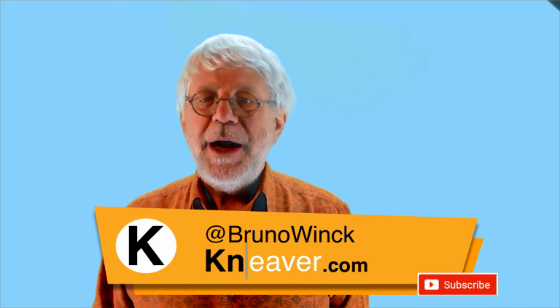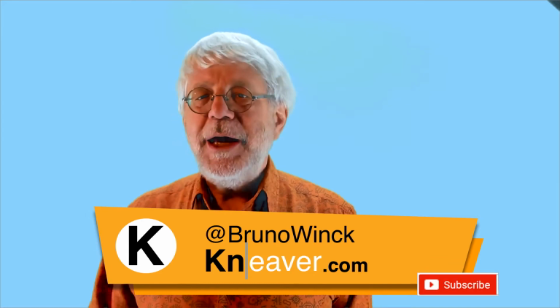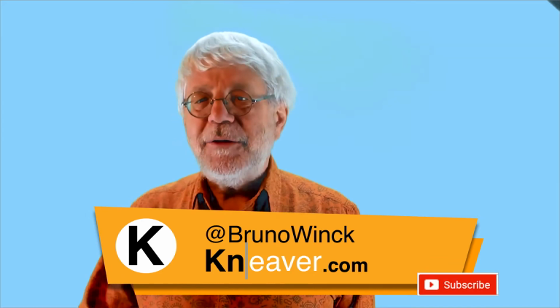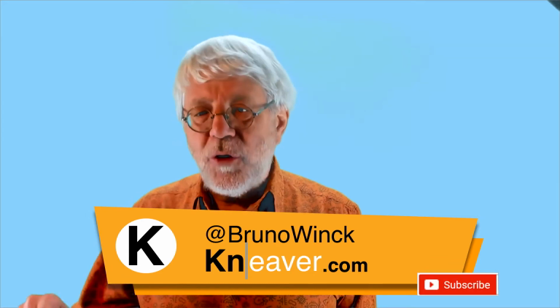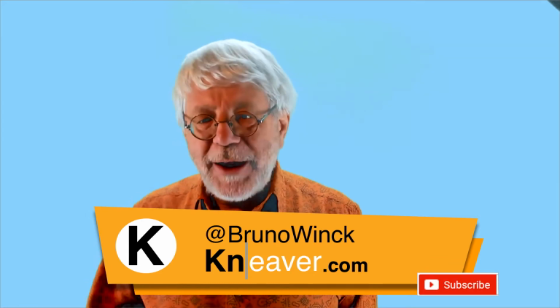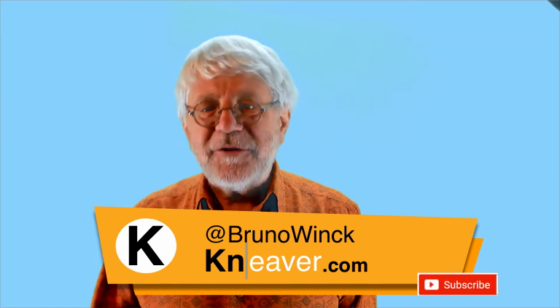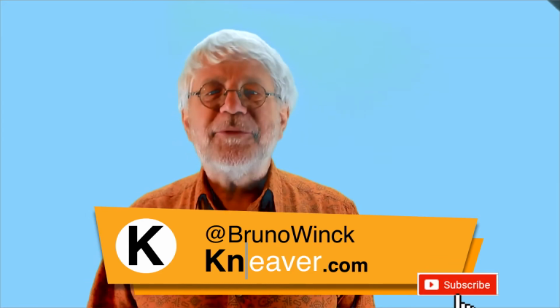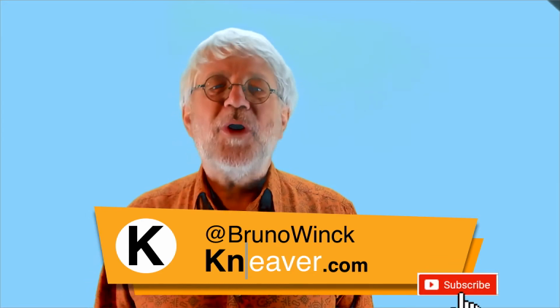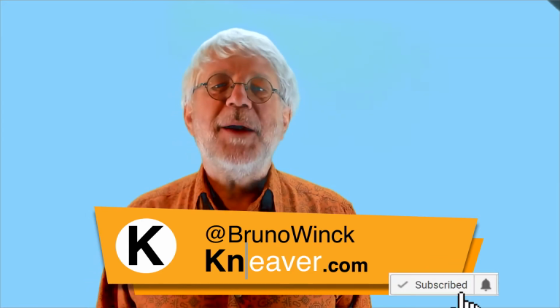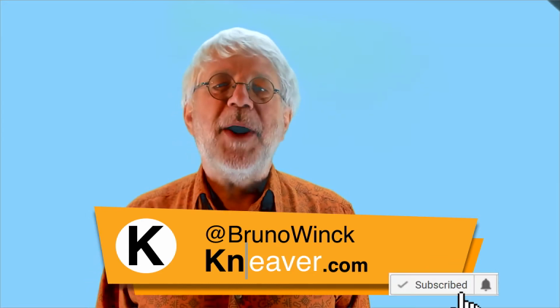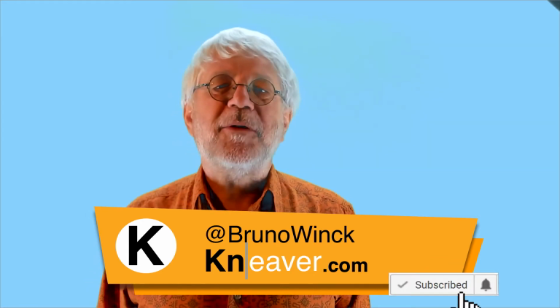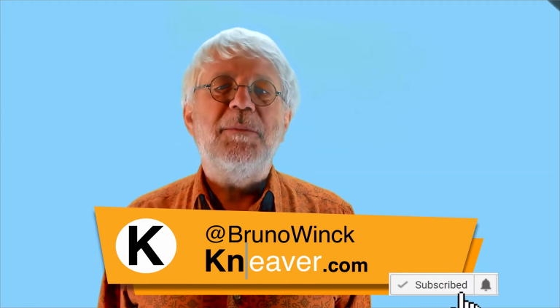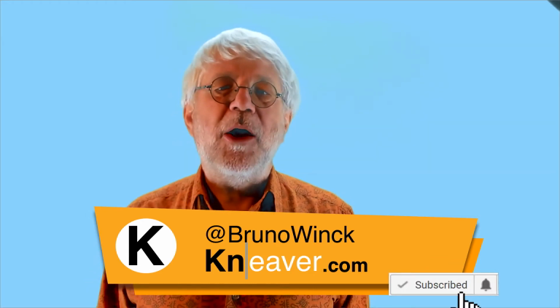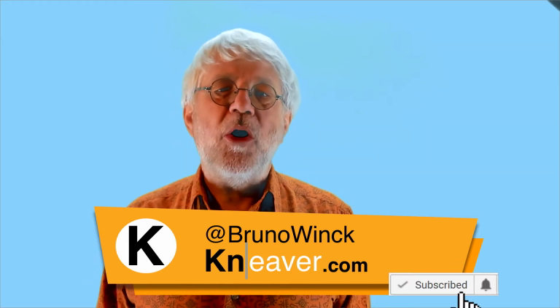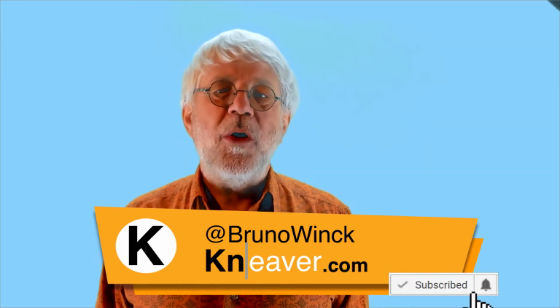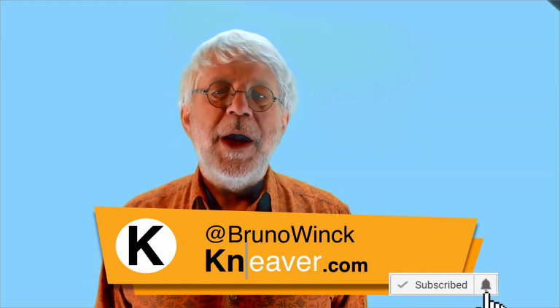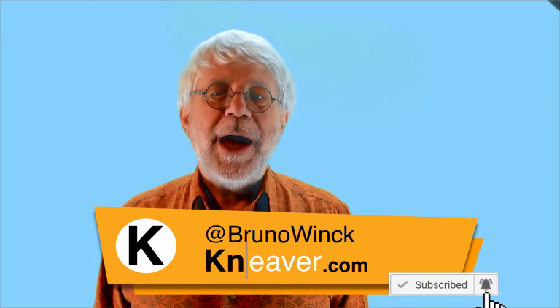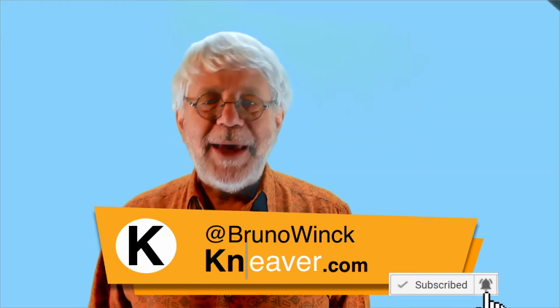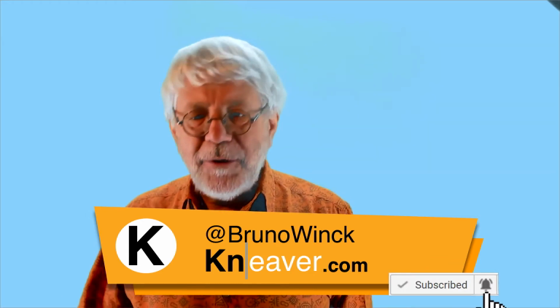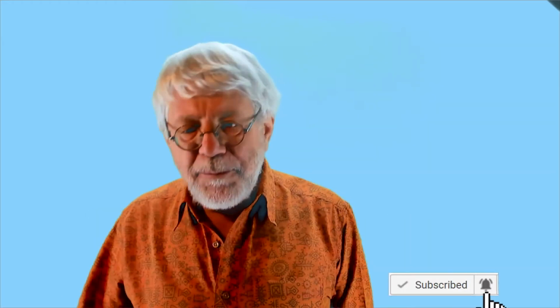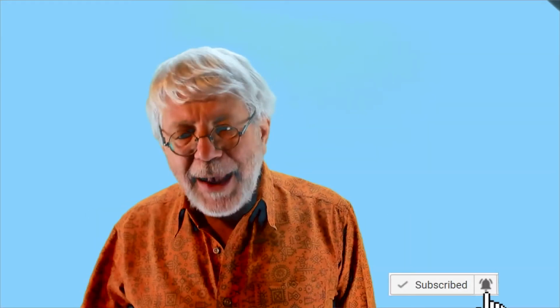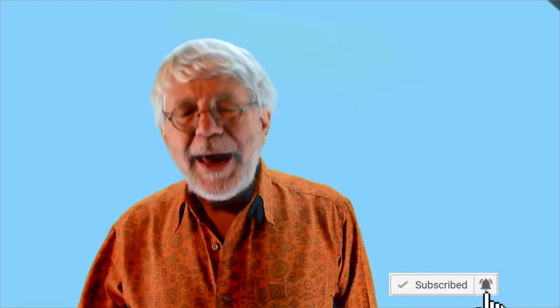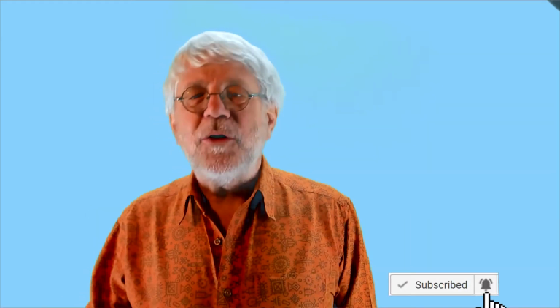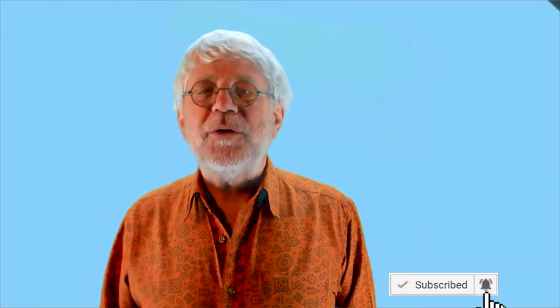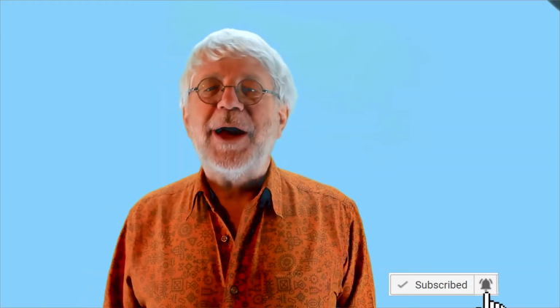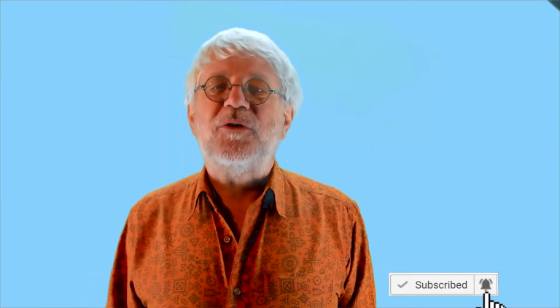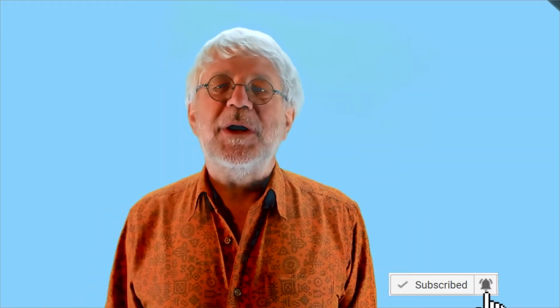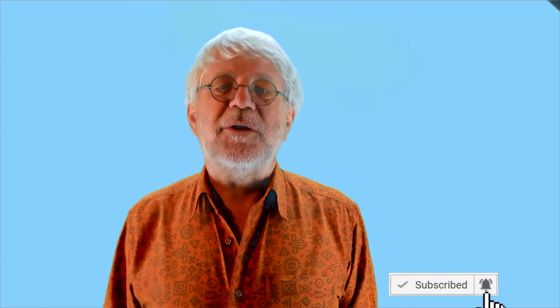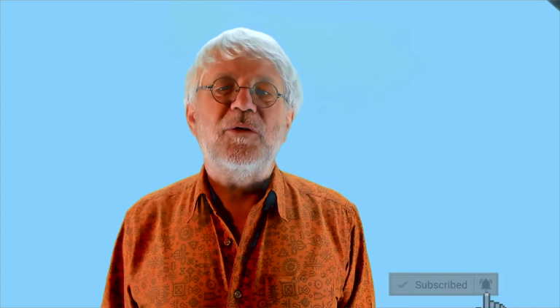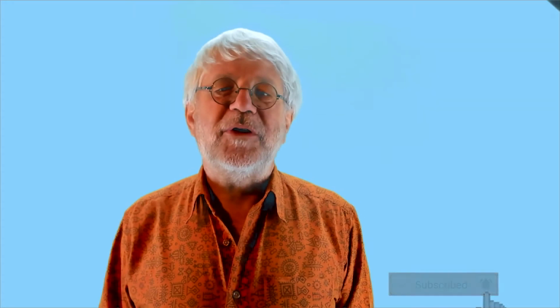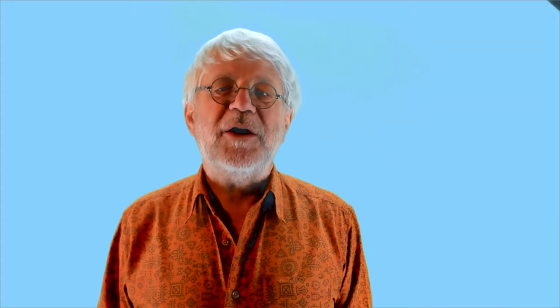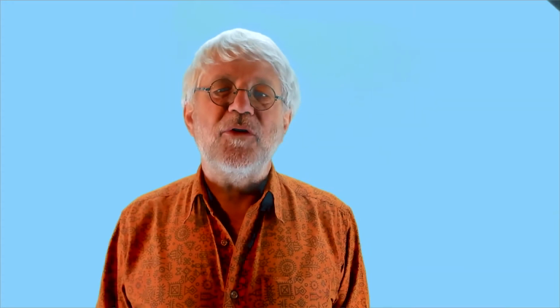Hit the red subscribe button below and then the bell icon next to it to stay tuned.